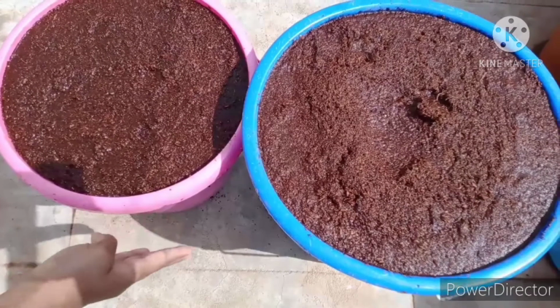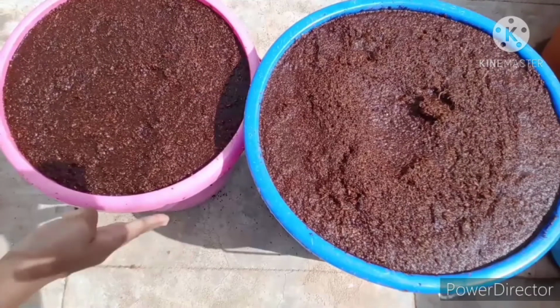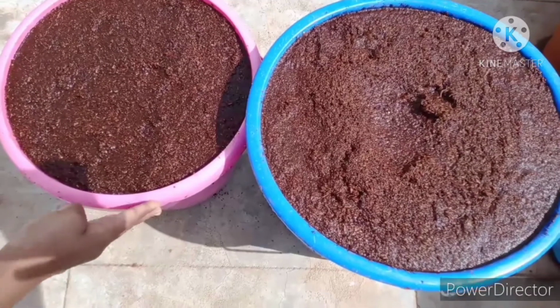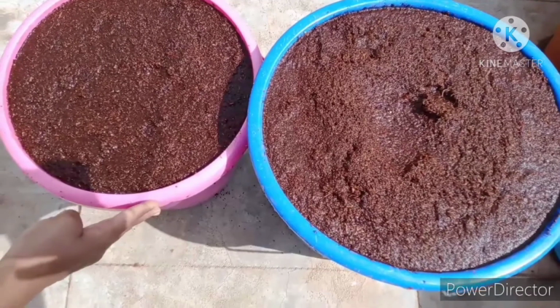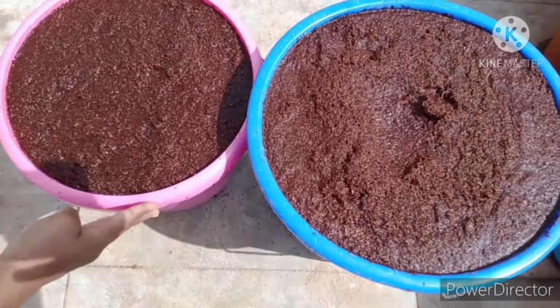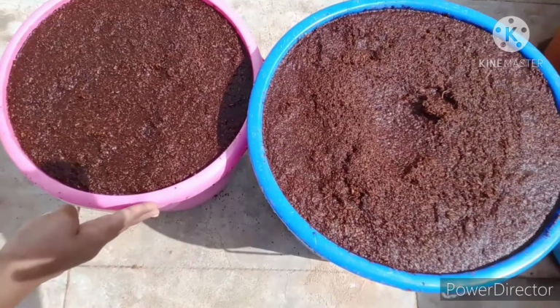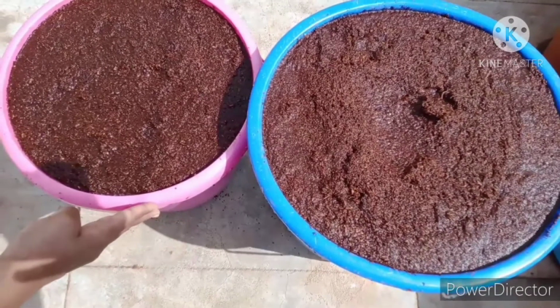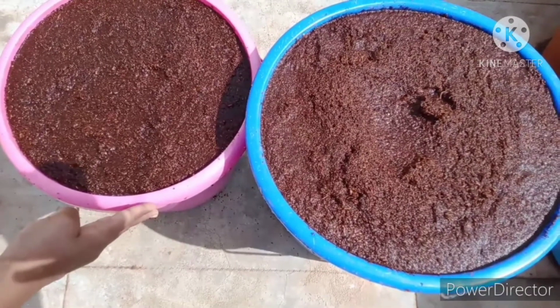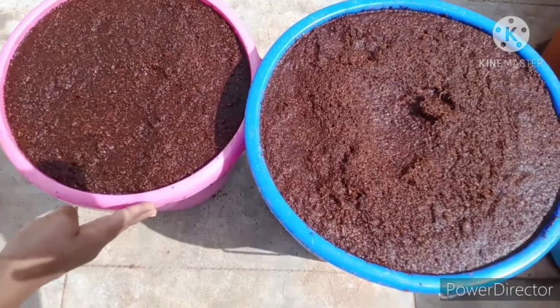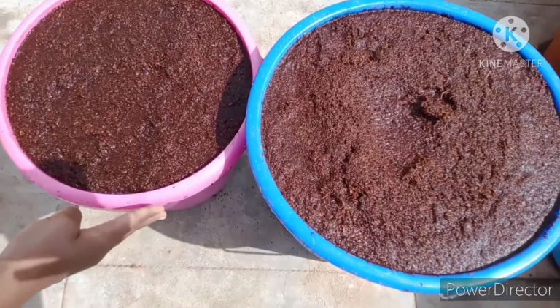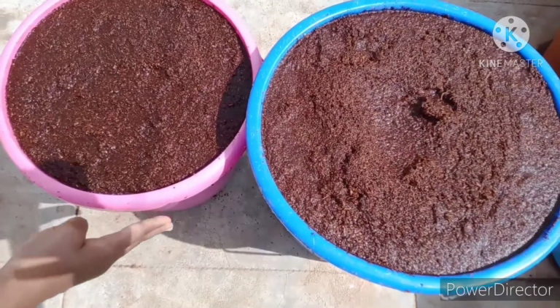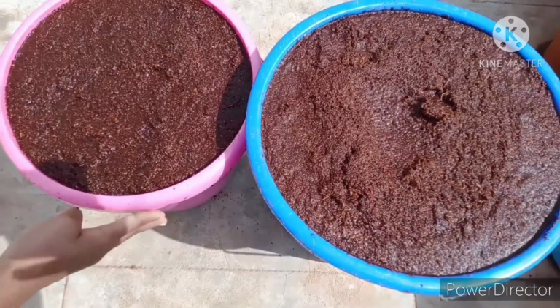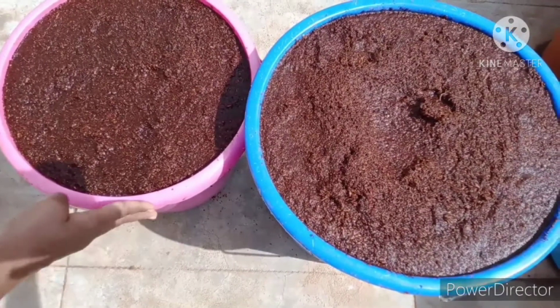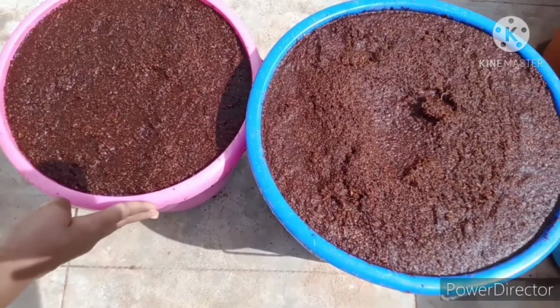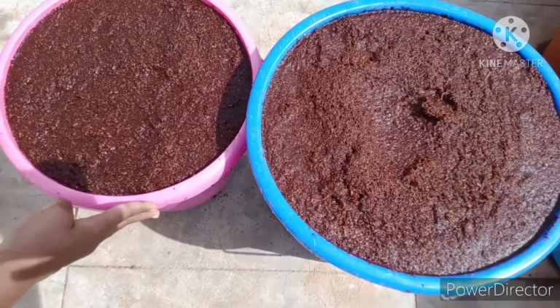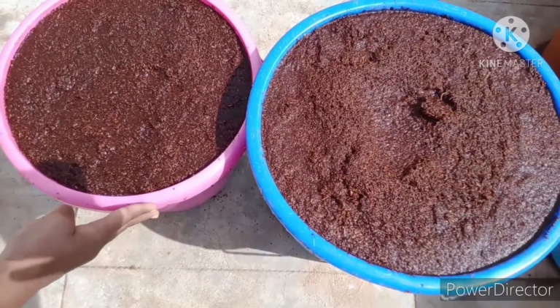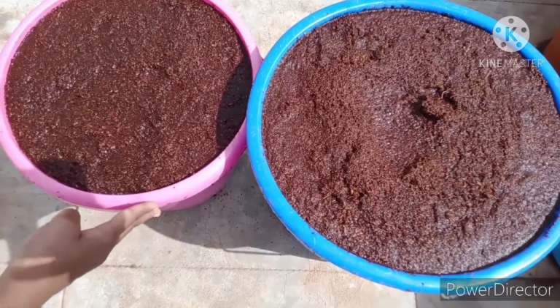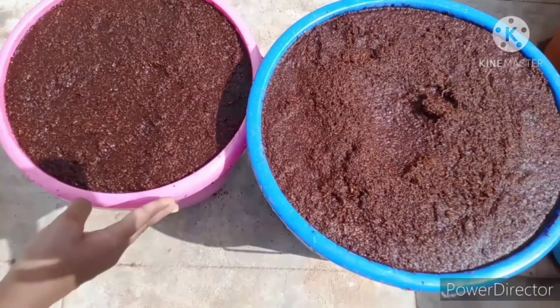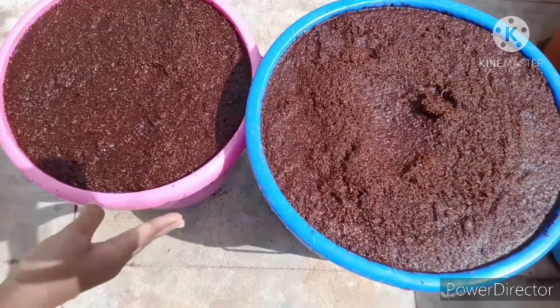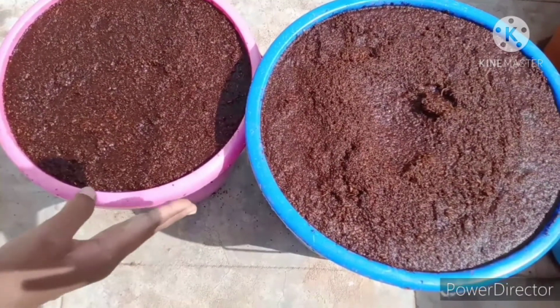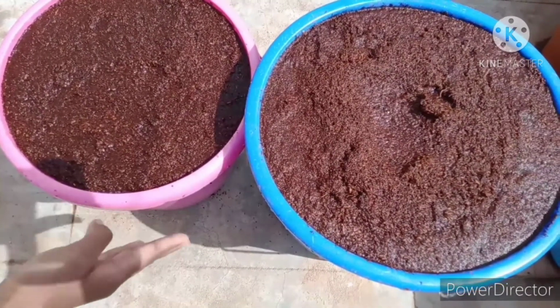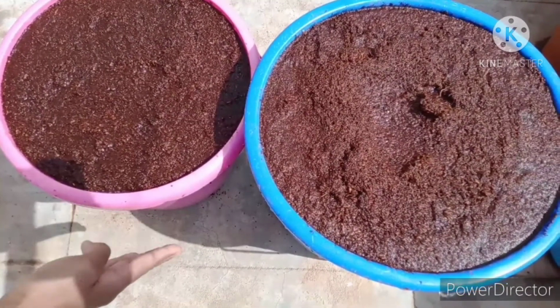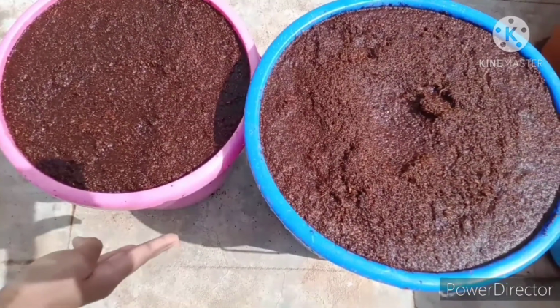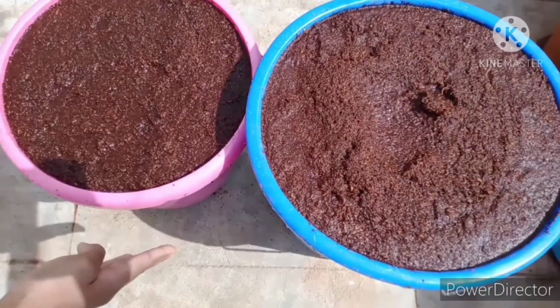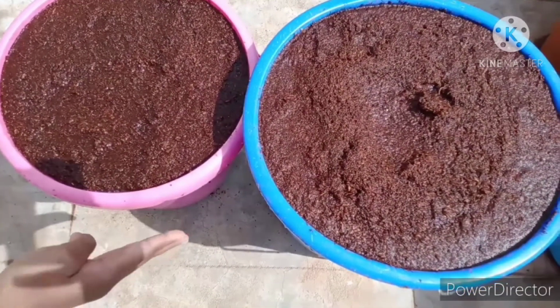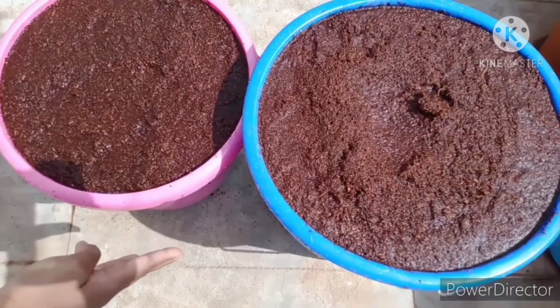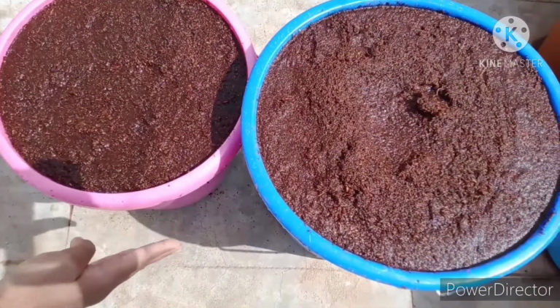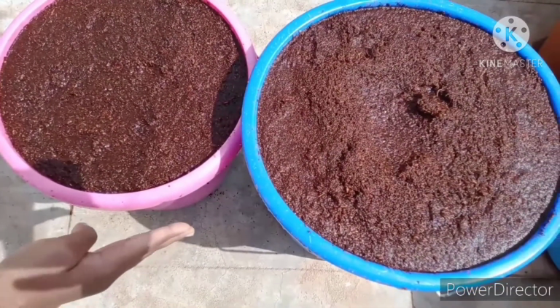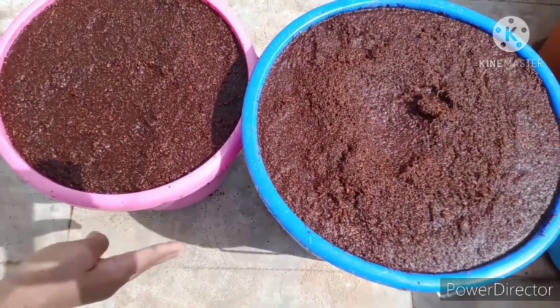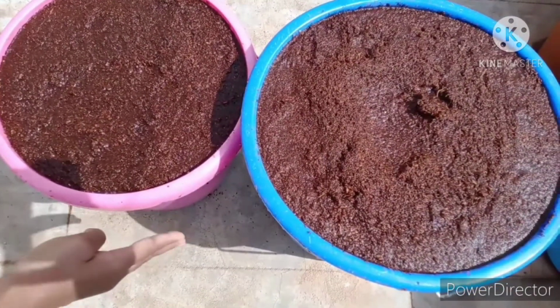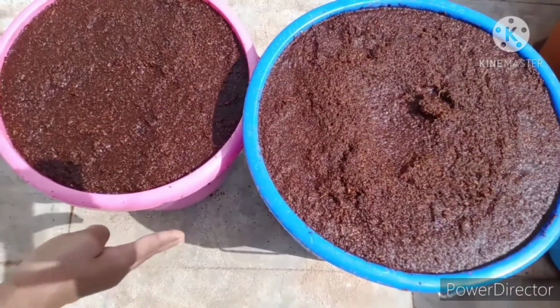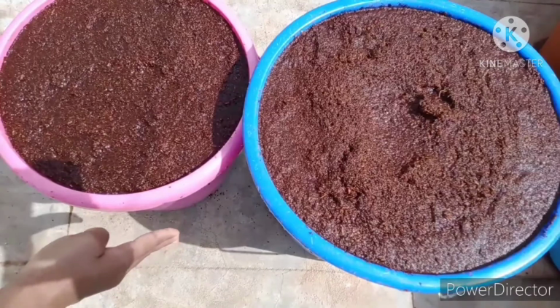After 5 hours, squeeze it well and make it dry. After it has been dried, store it in a cool place.